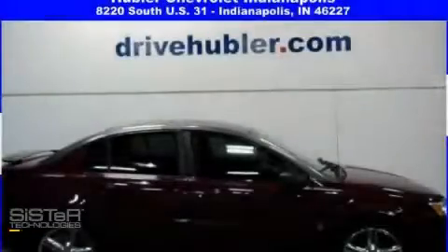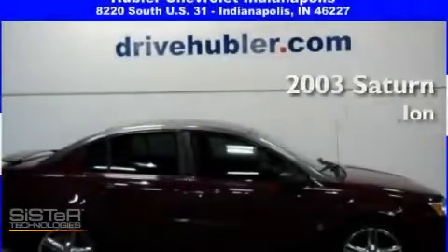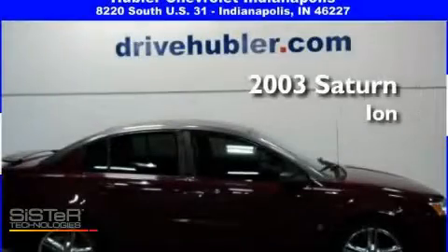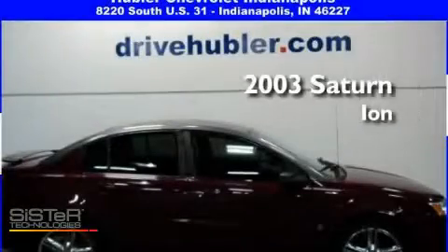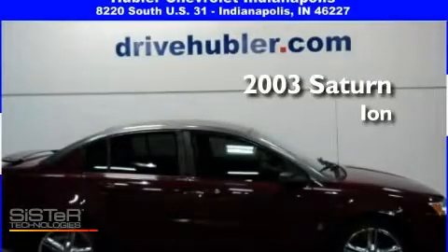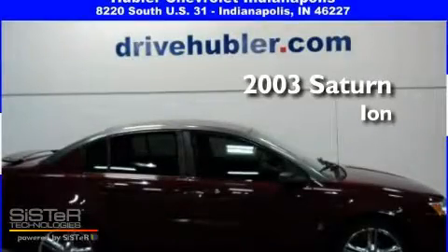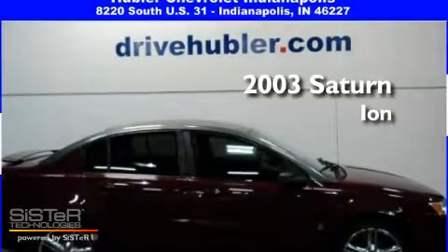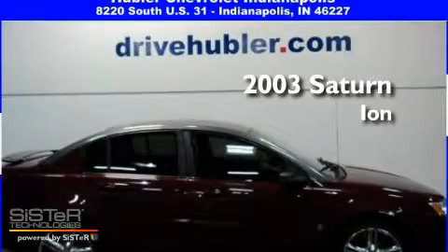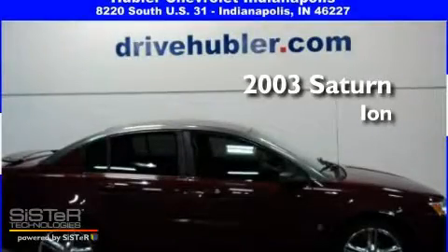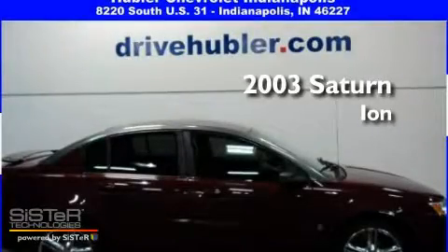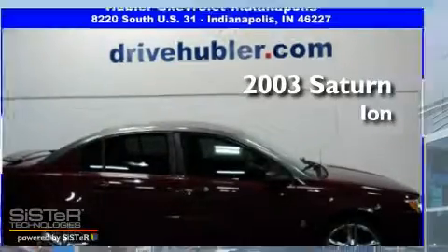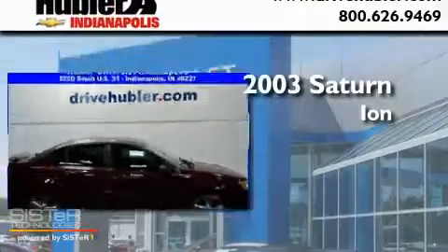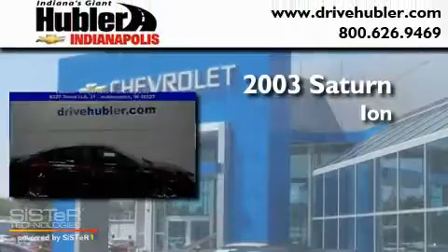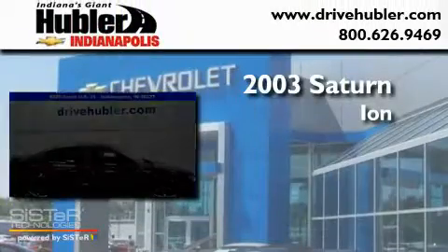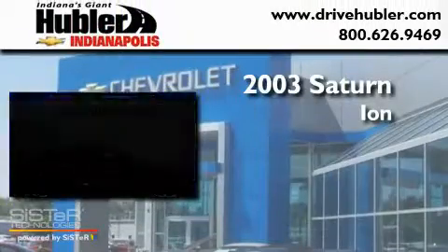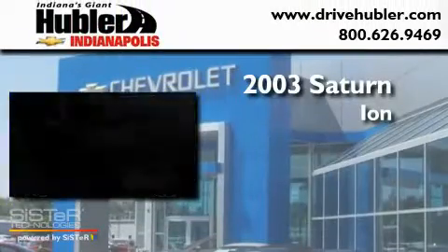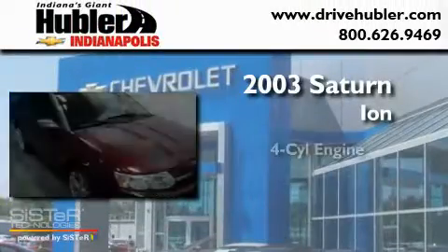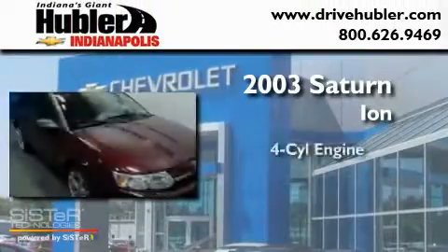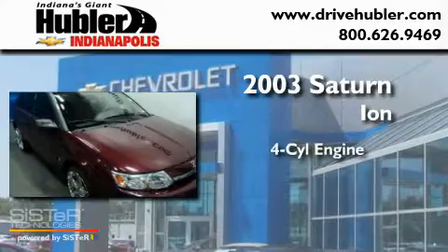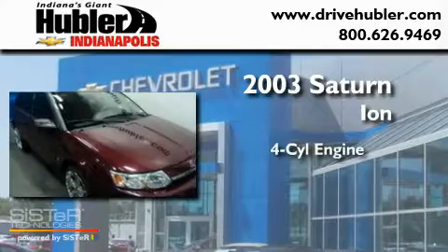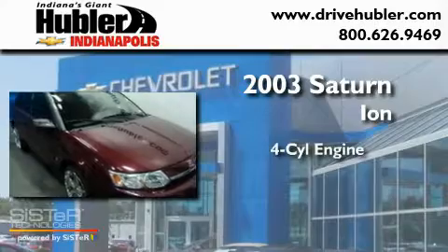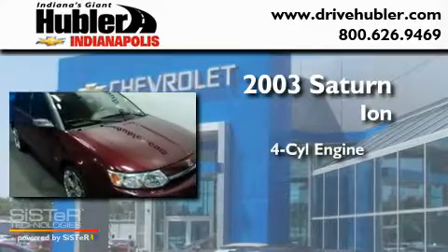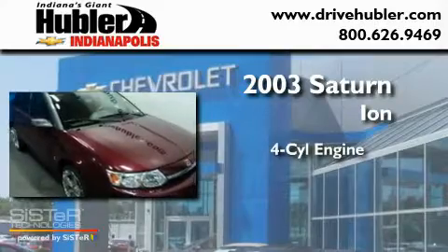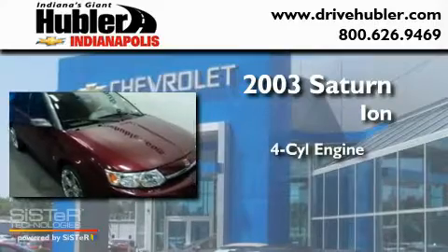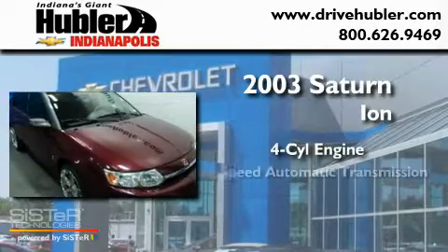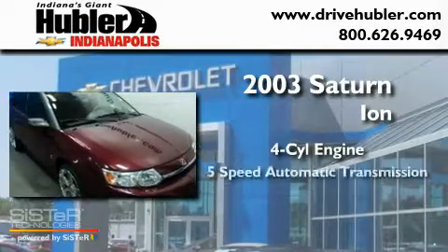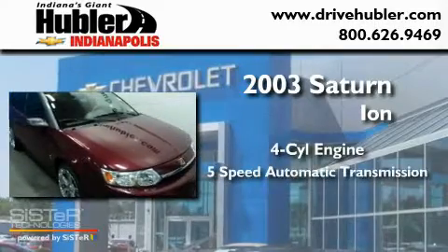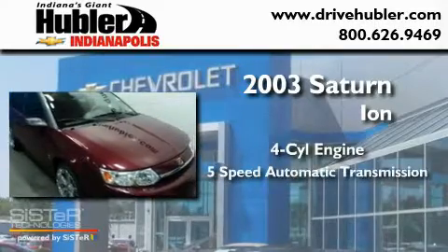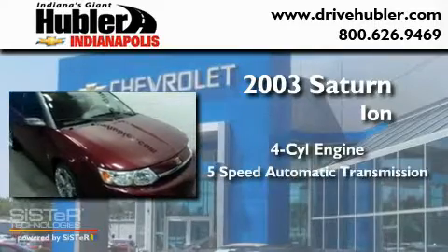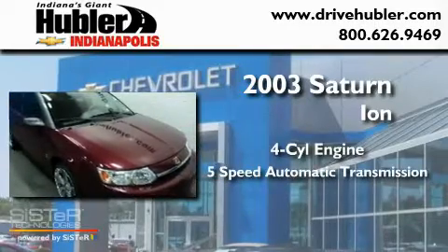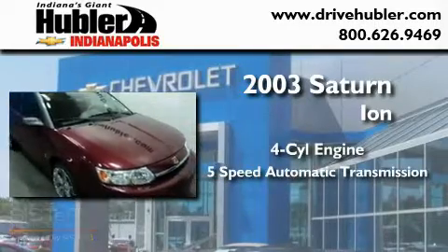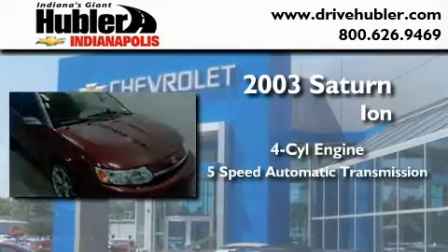This is a 2003 Saturn Ion. It features a four-cylinder engine and a five-speed automatic transmission.